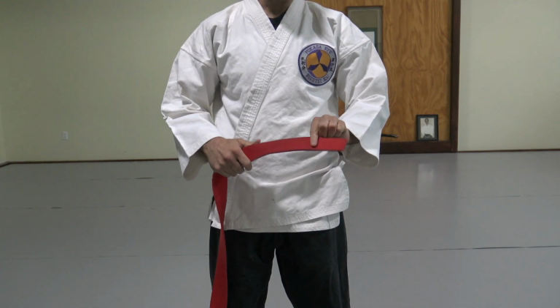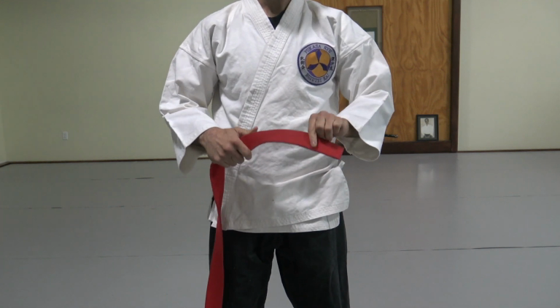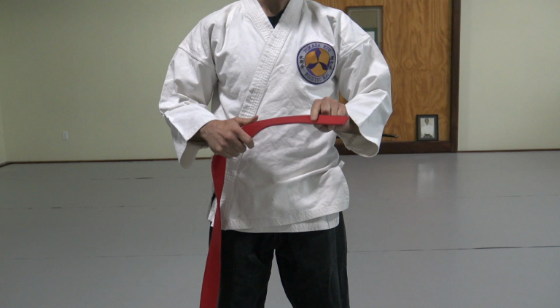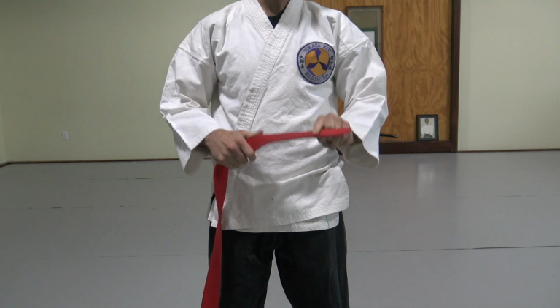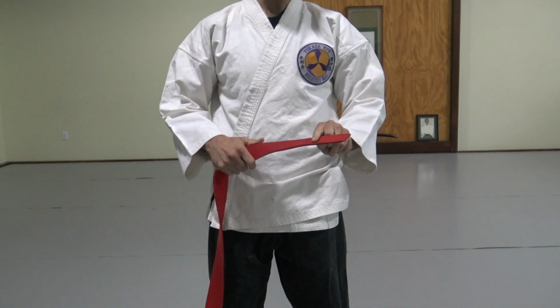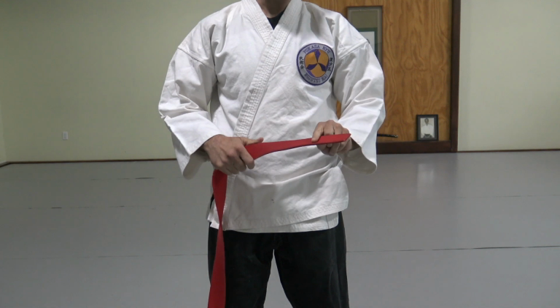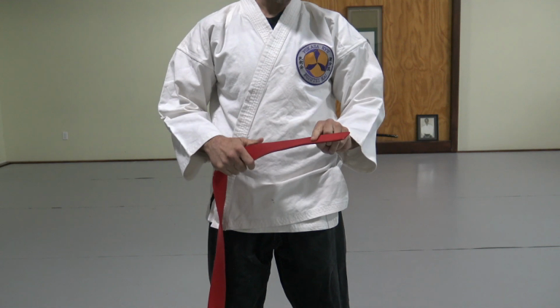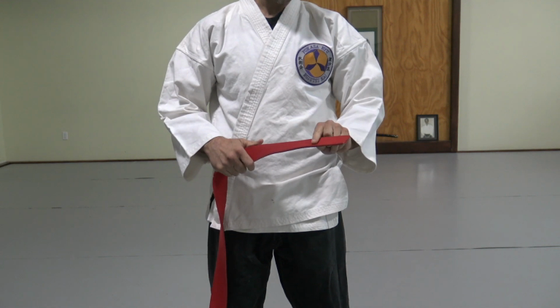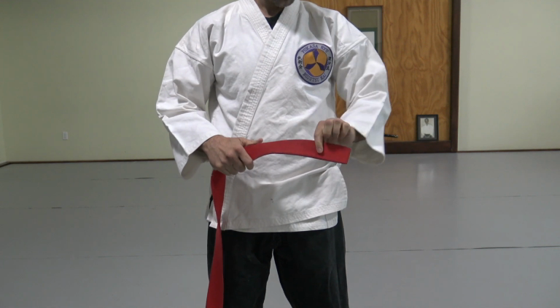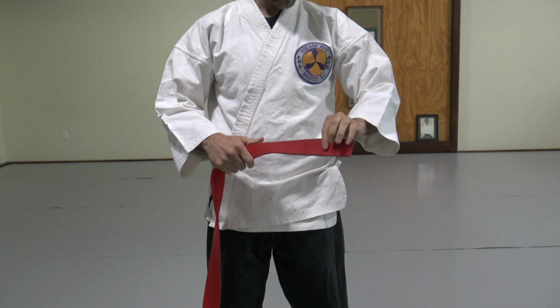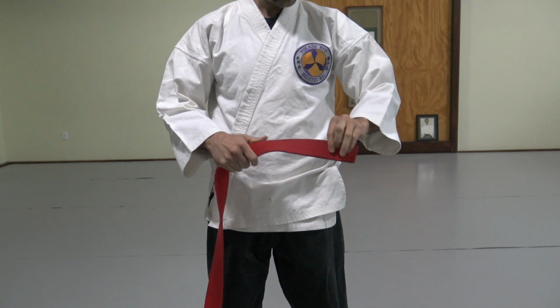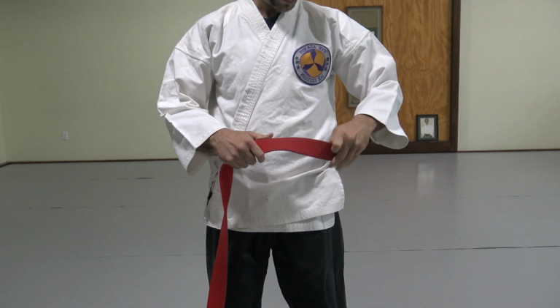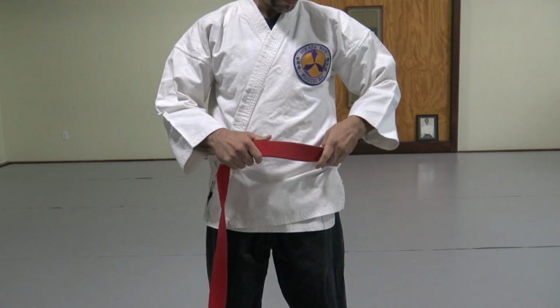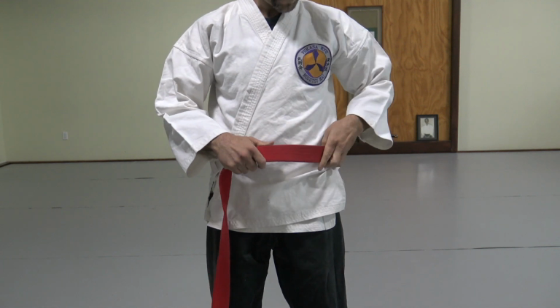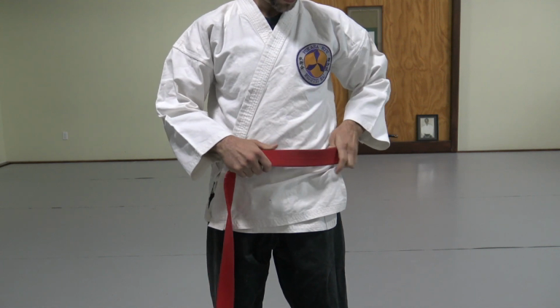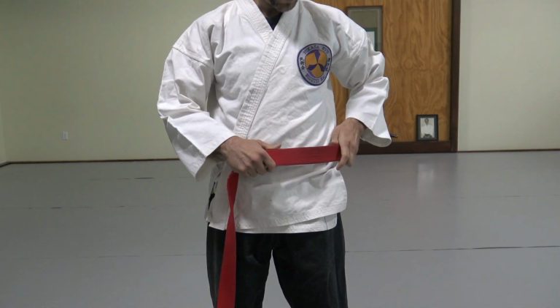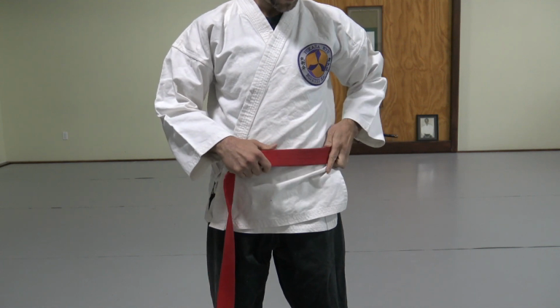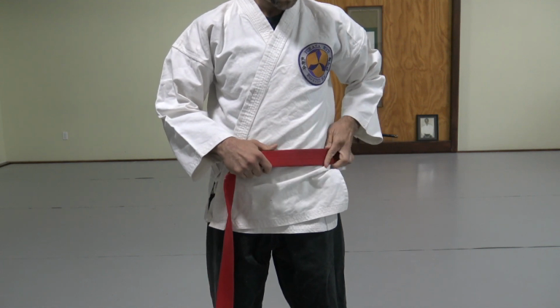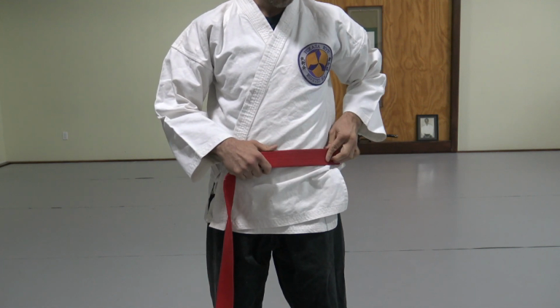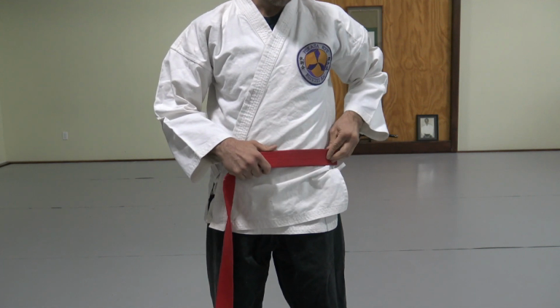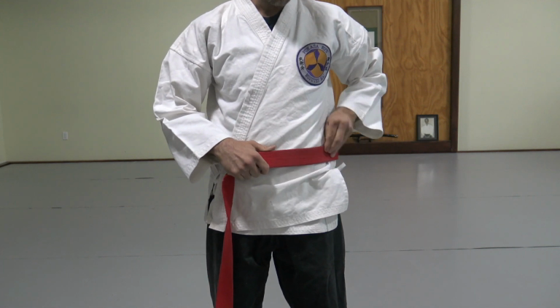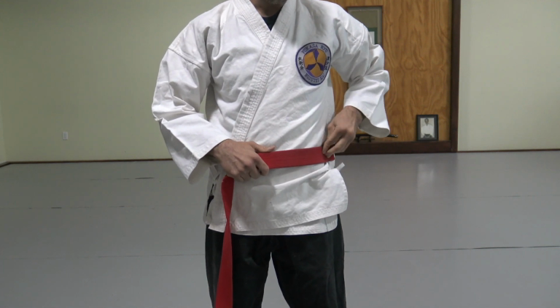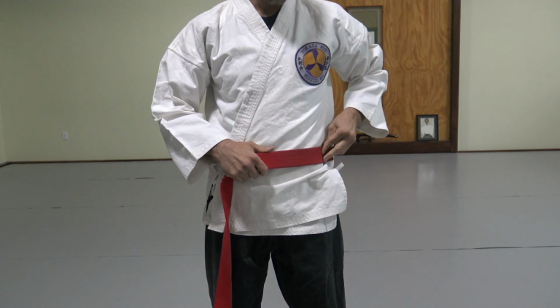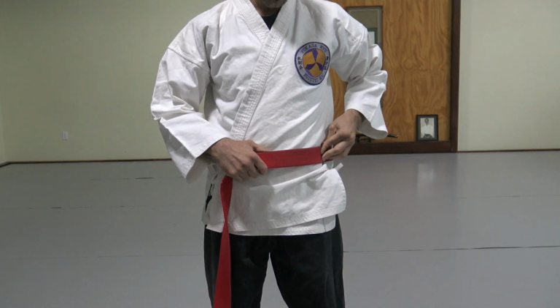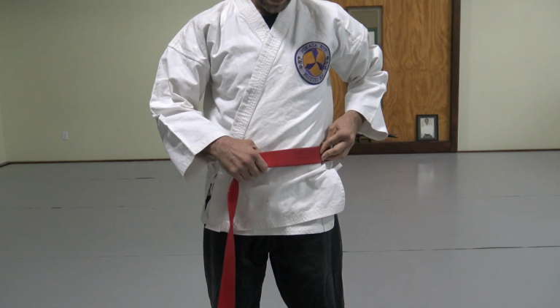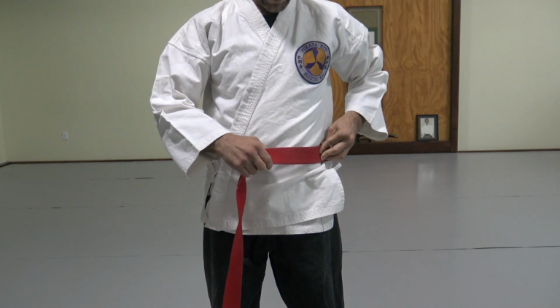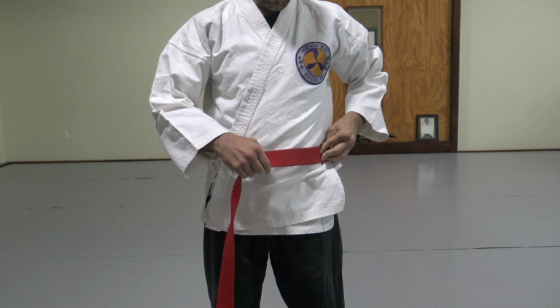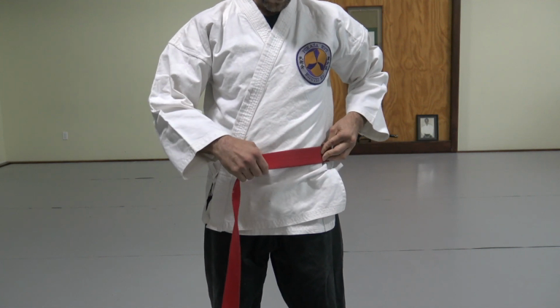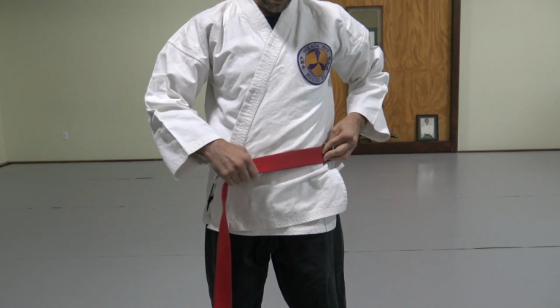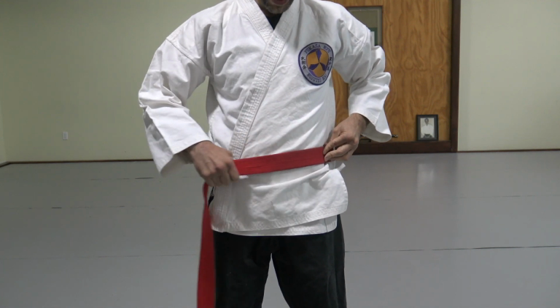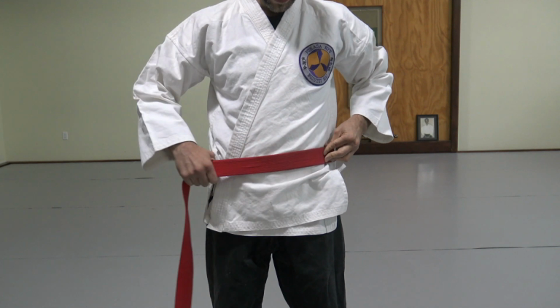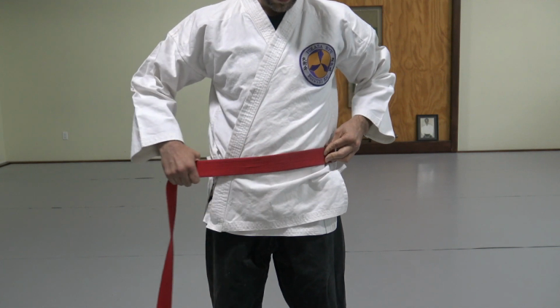First, you're going to take the tip and put it over your left hip, securing it.